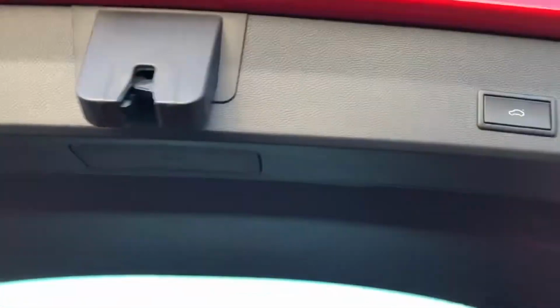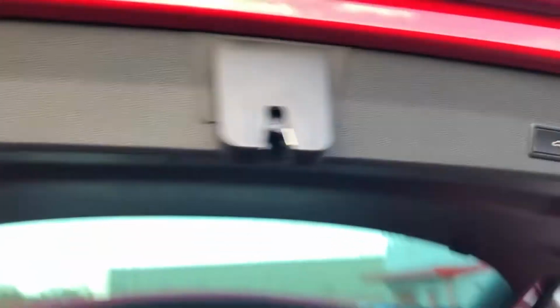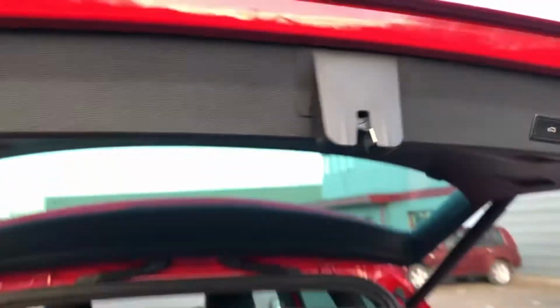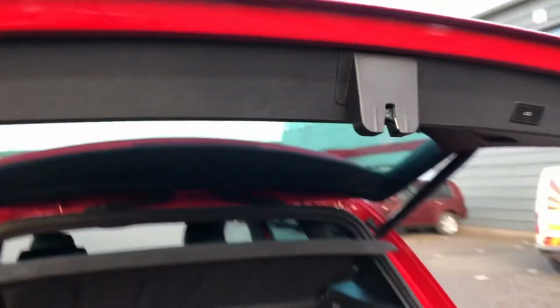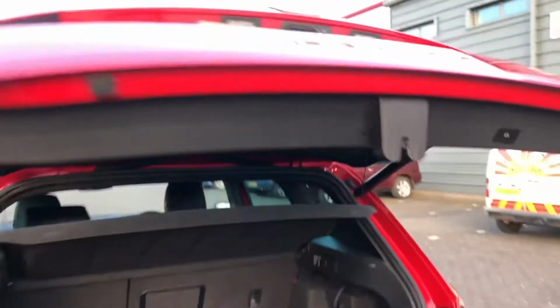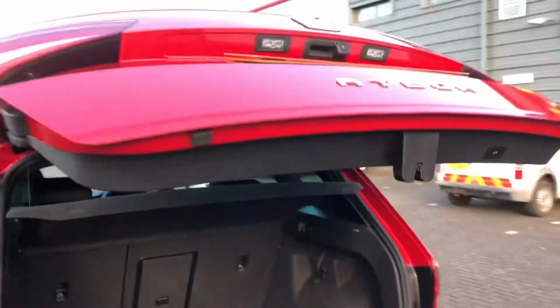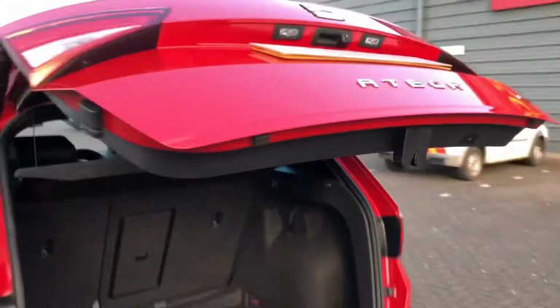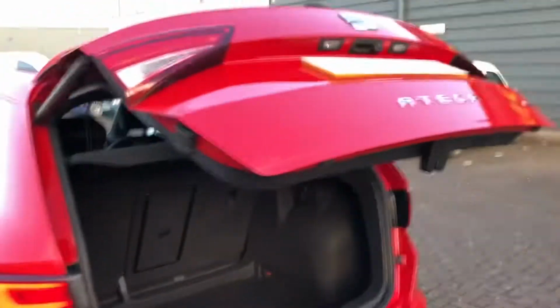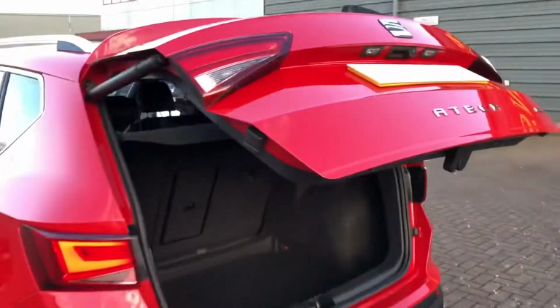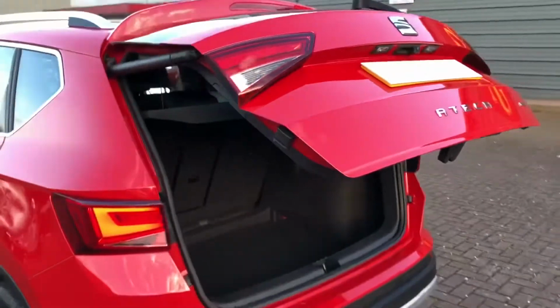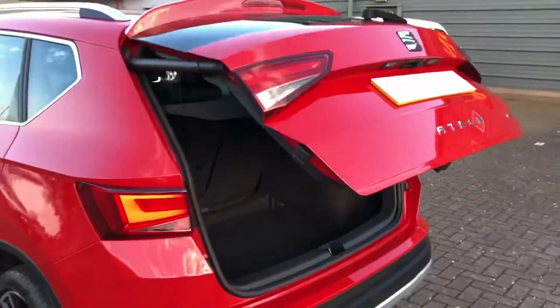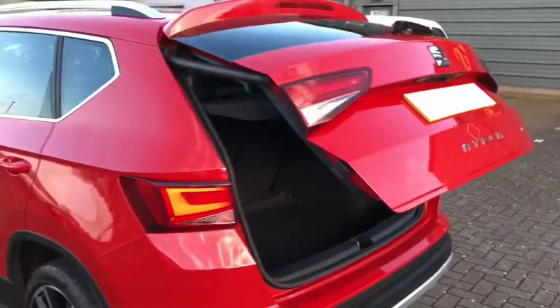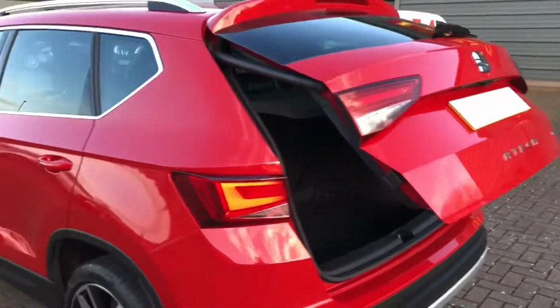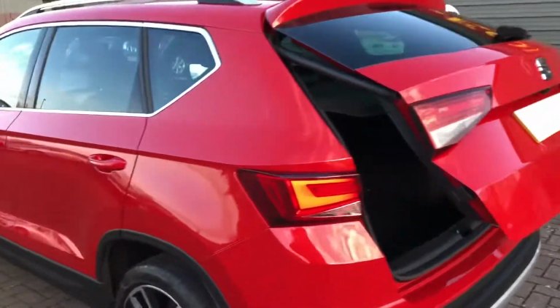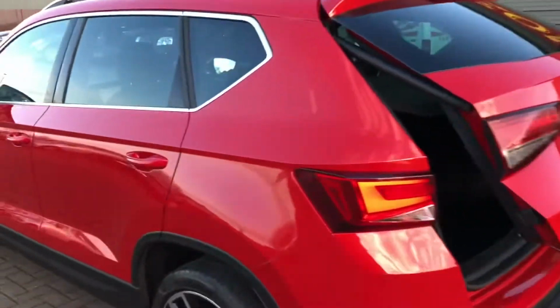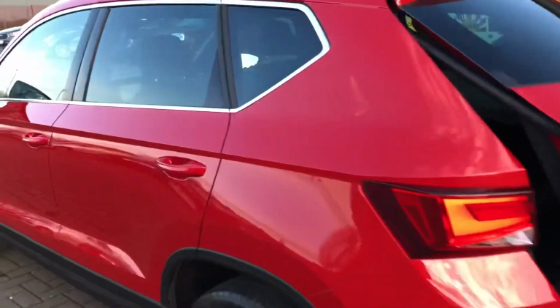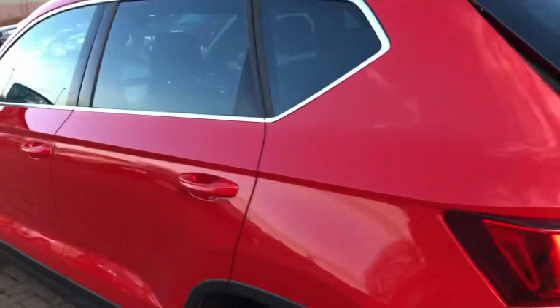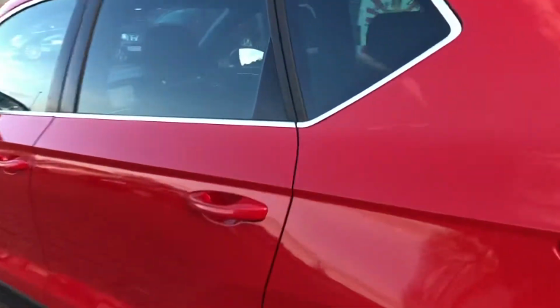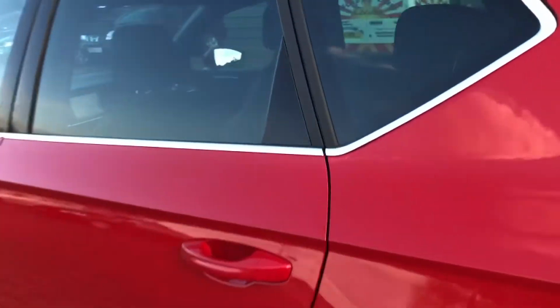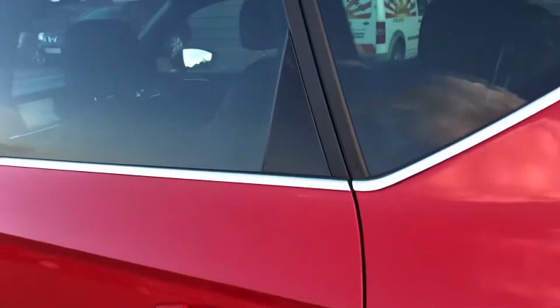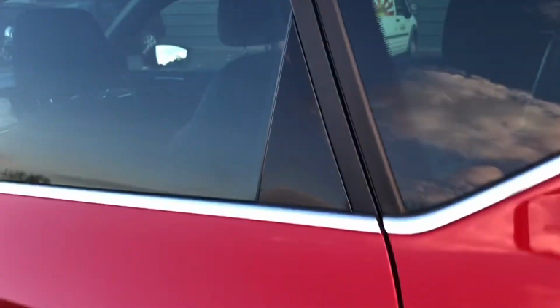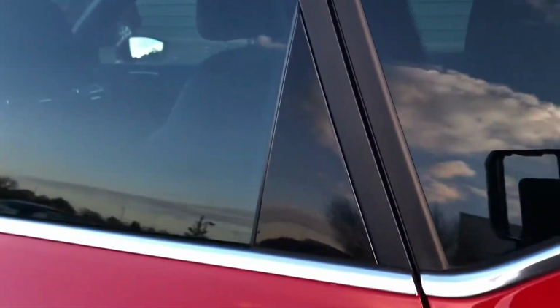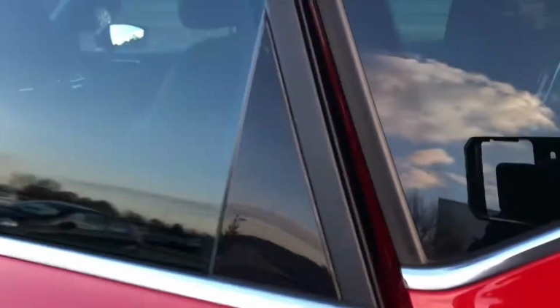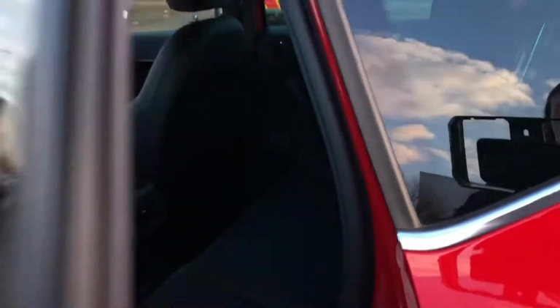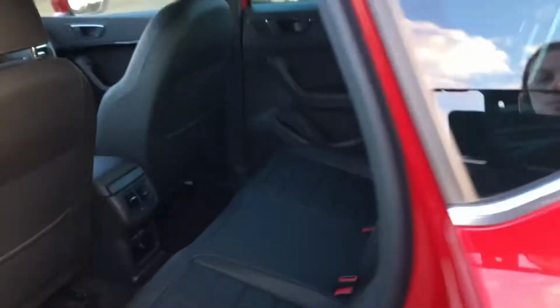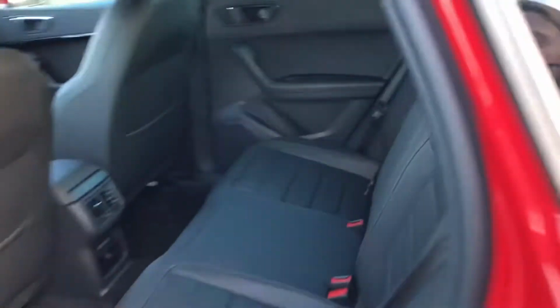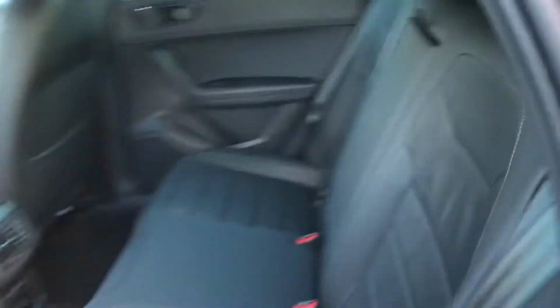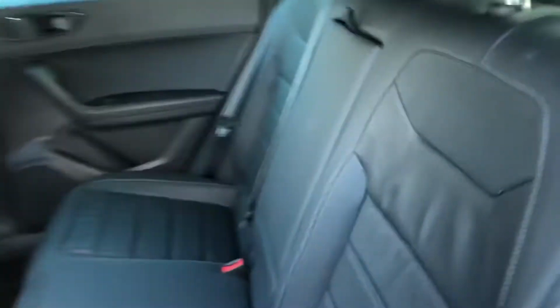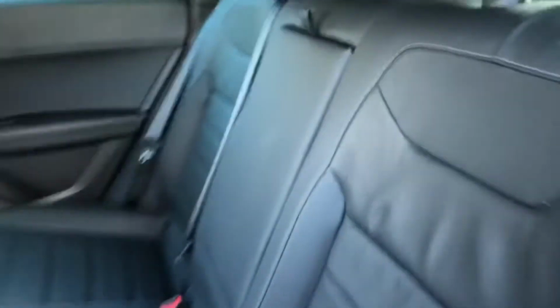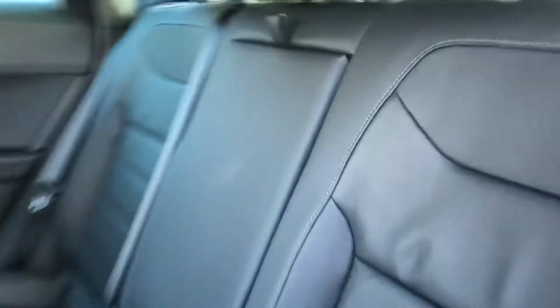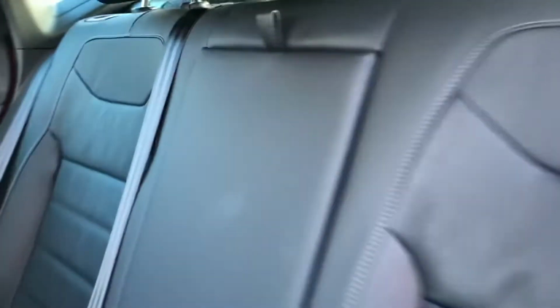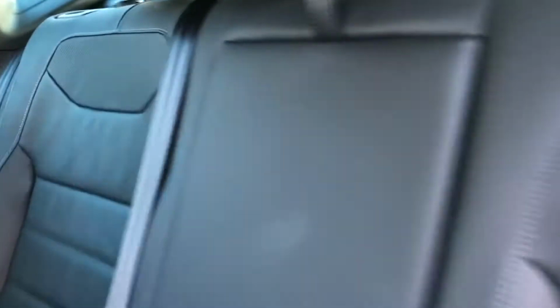The way to close the boot is with that button there. All you have to do is press it, so if your hands are full you won't have to fumble about trying to close the boot.